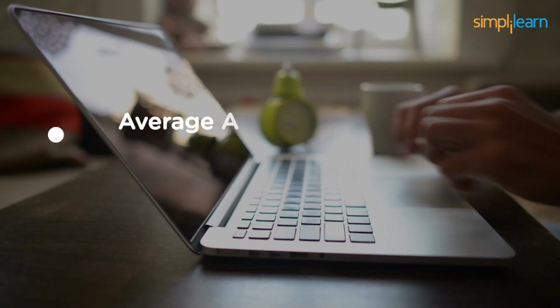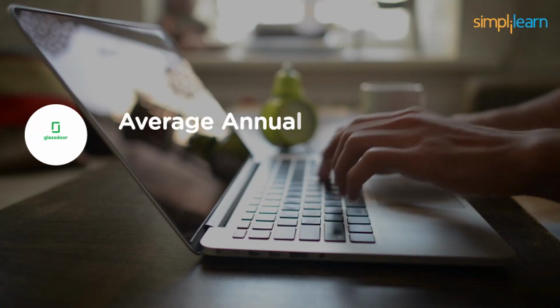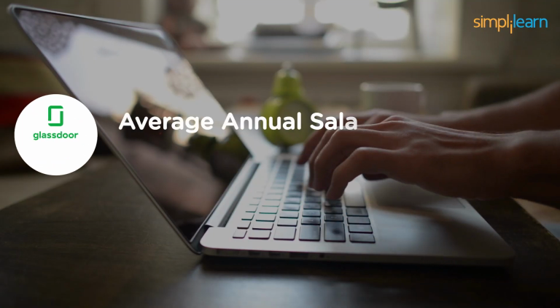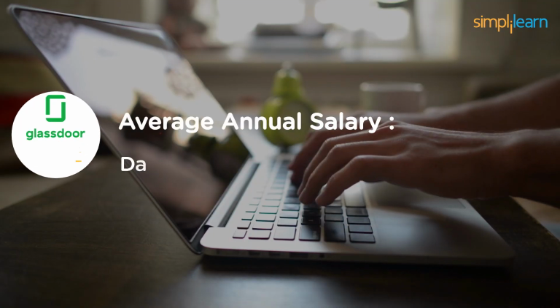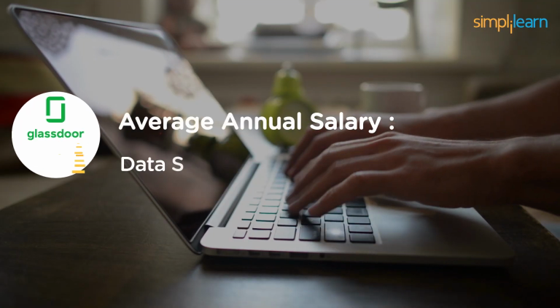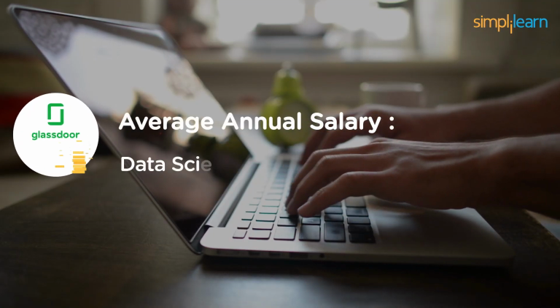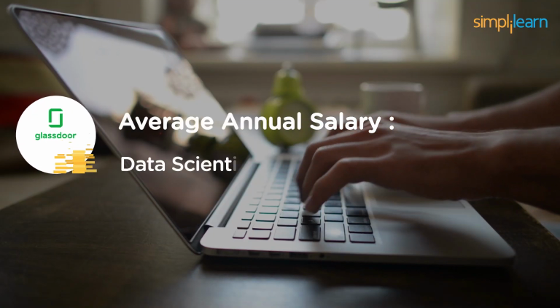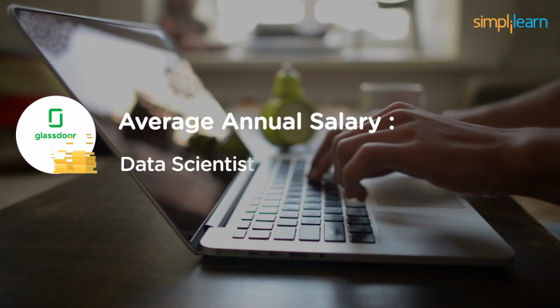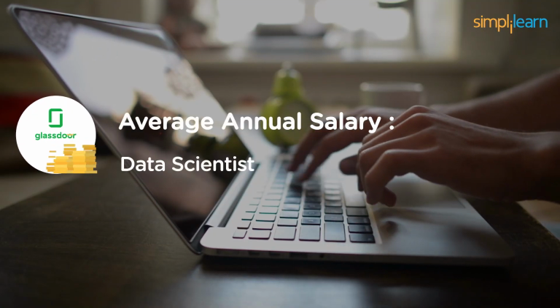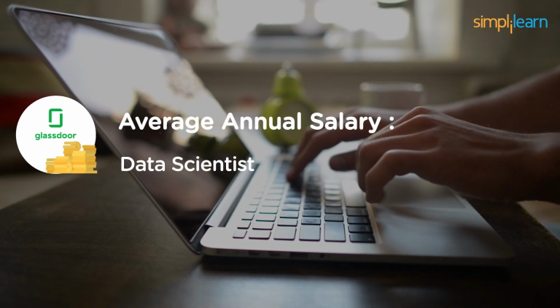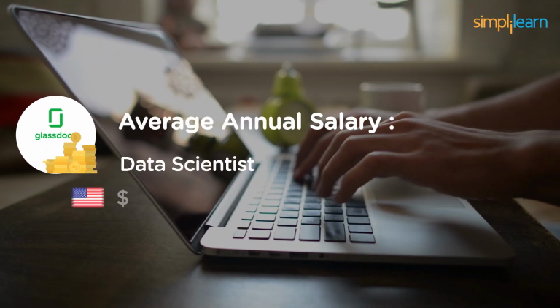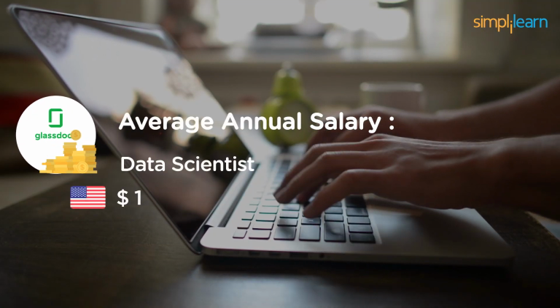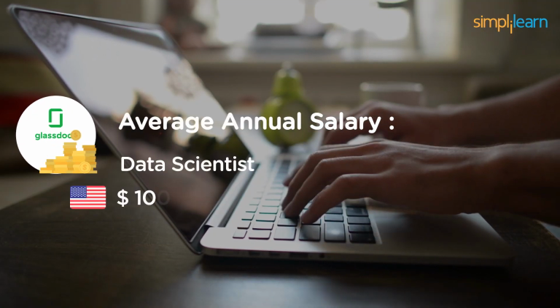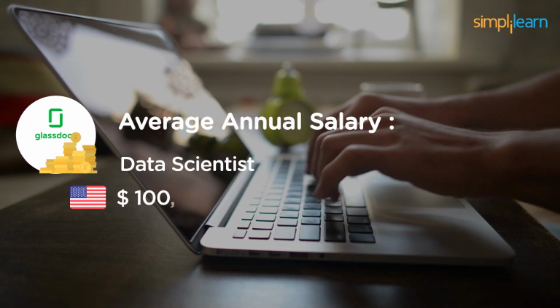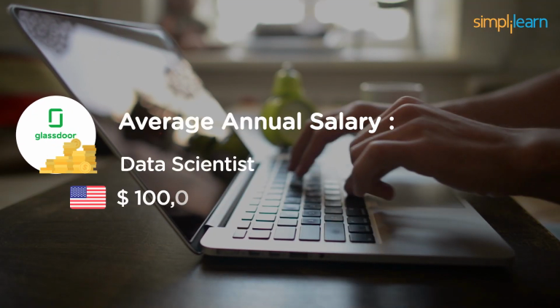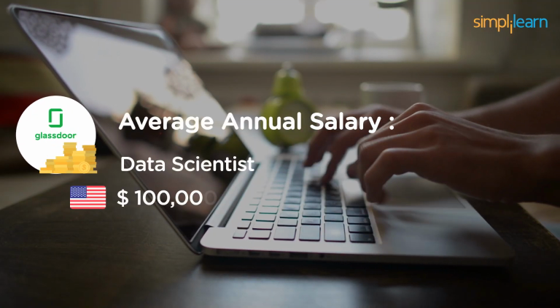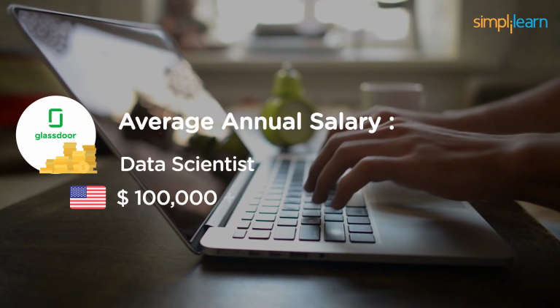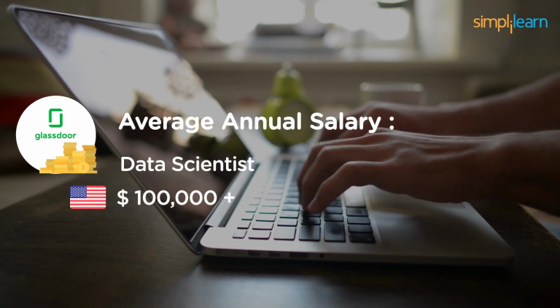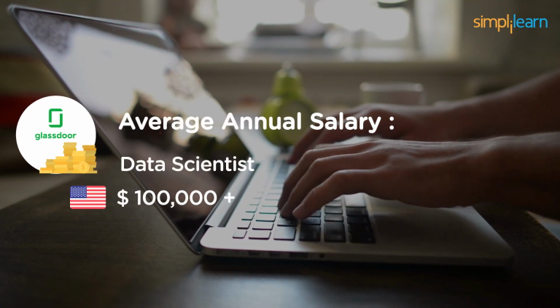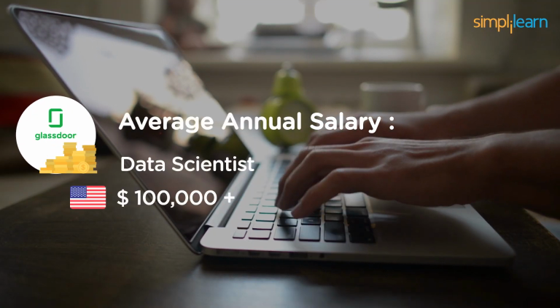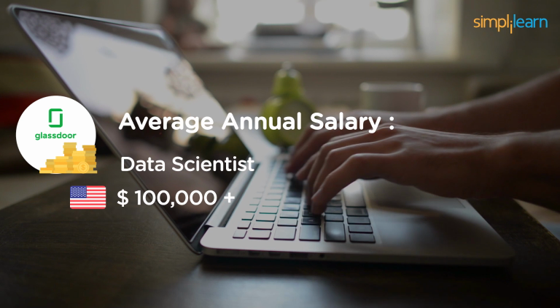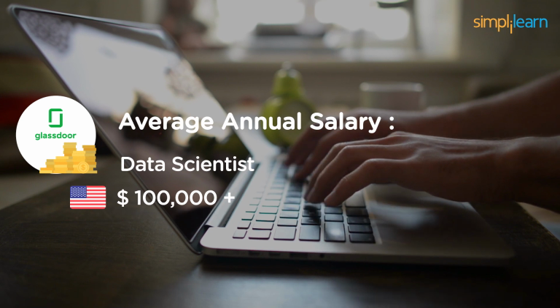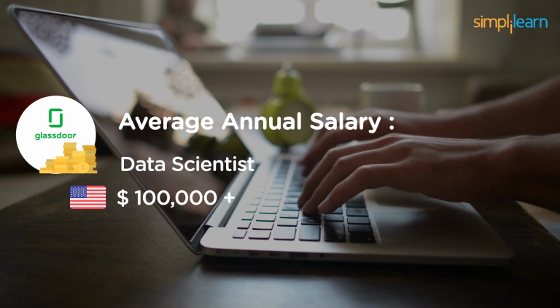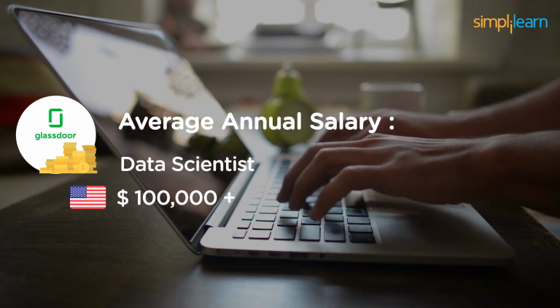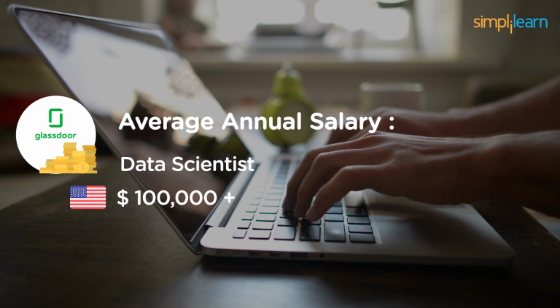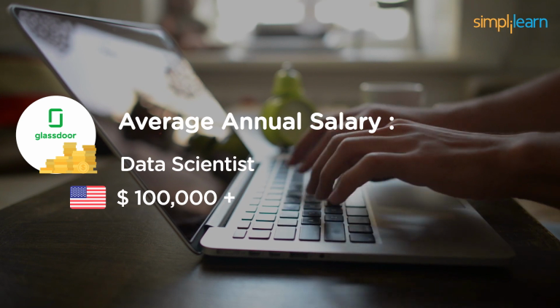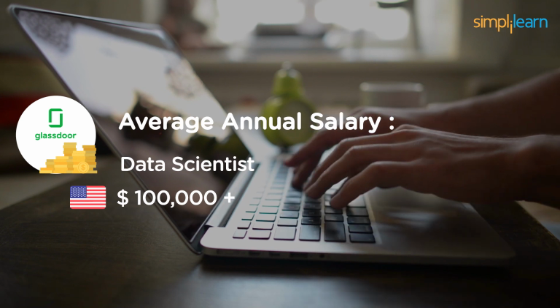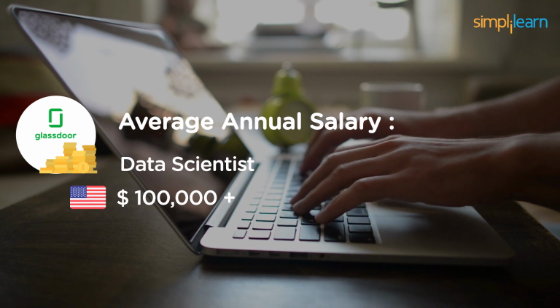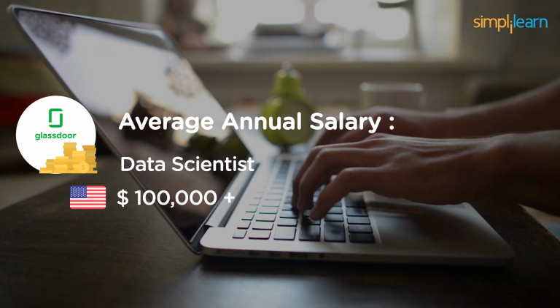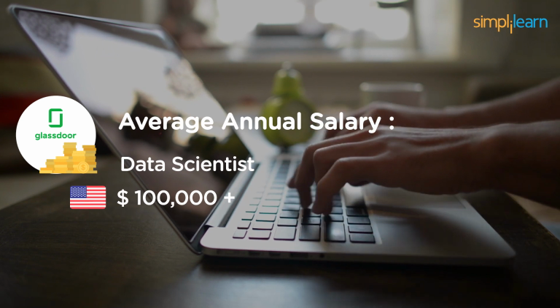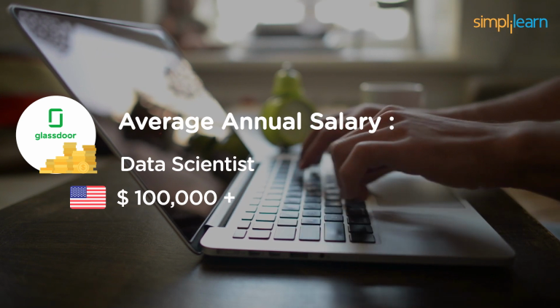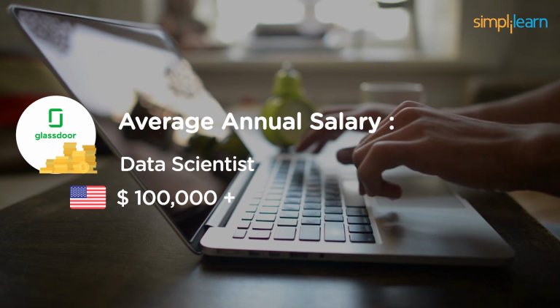According to Glassdoor, the average annual salary of a data scientist in the United States is over $100,000.